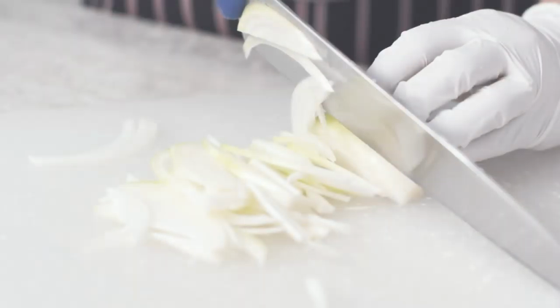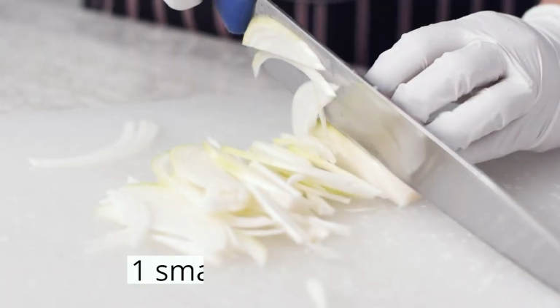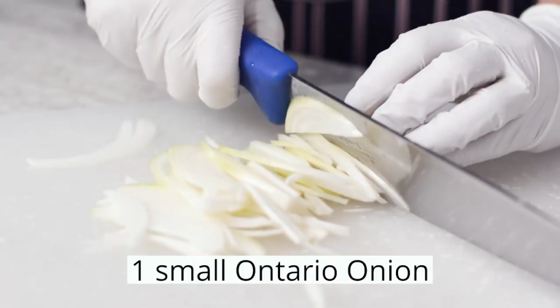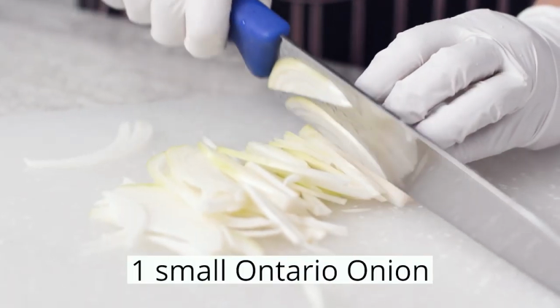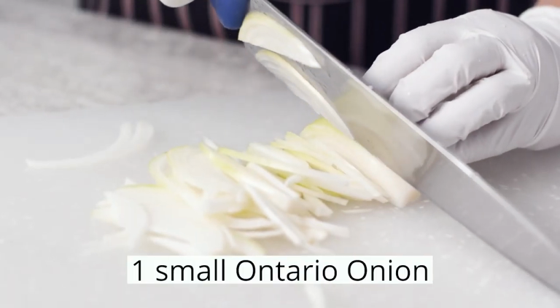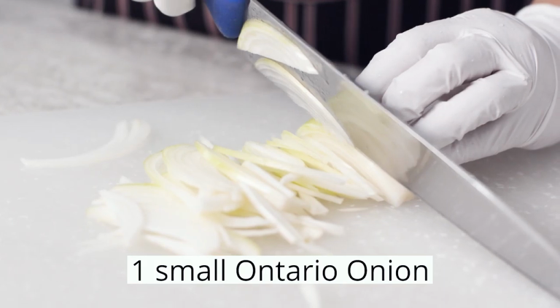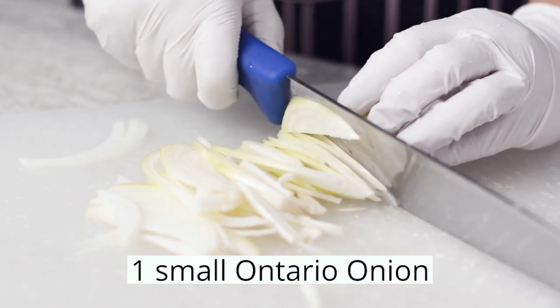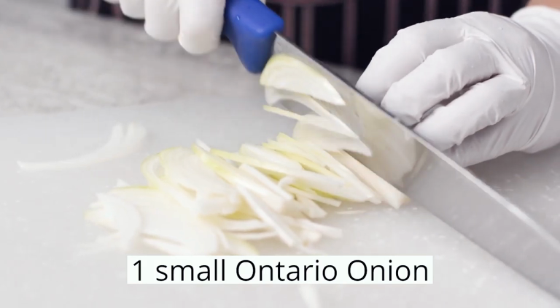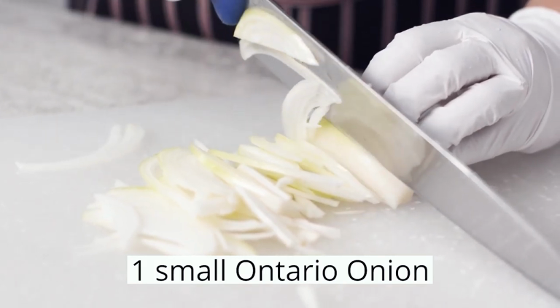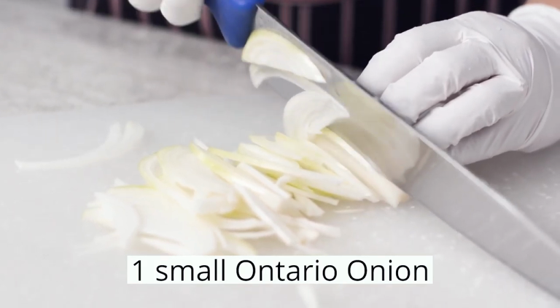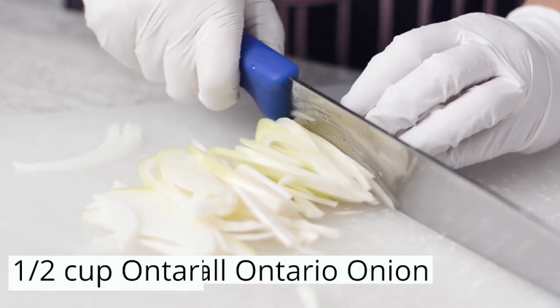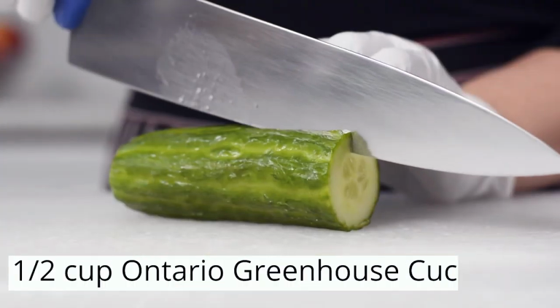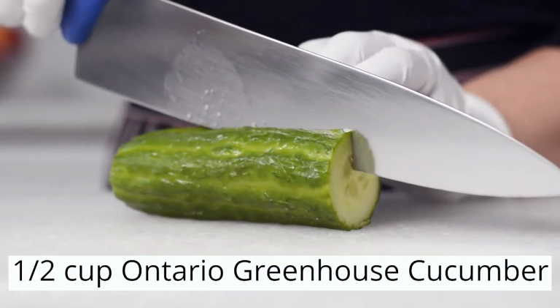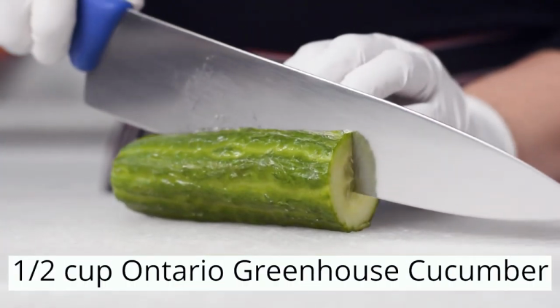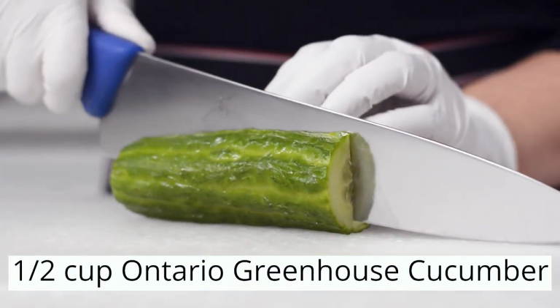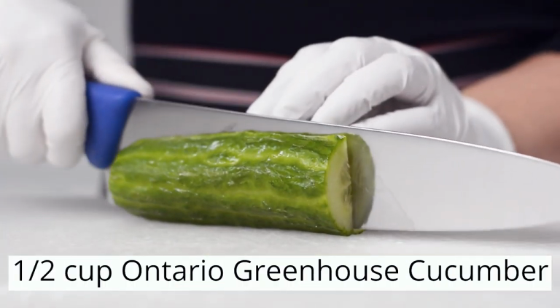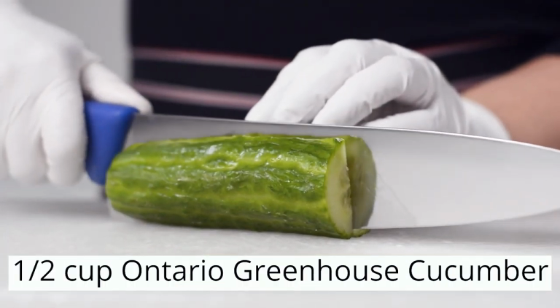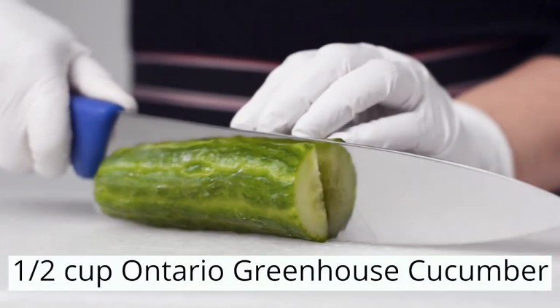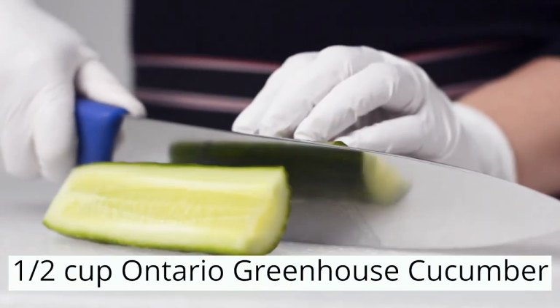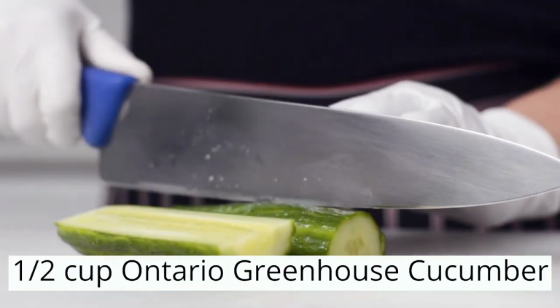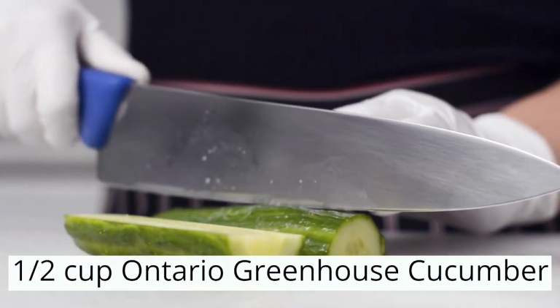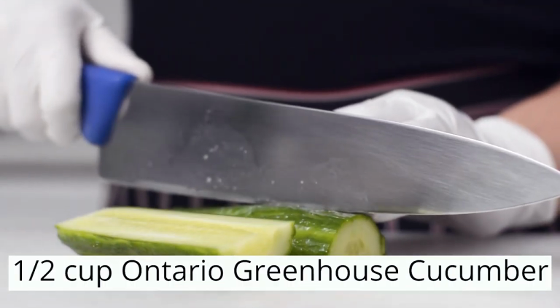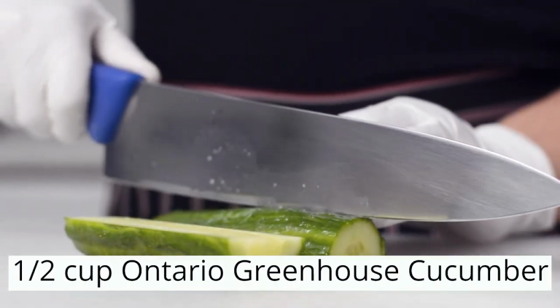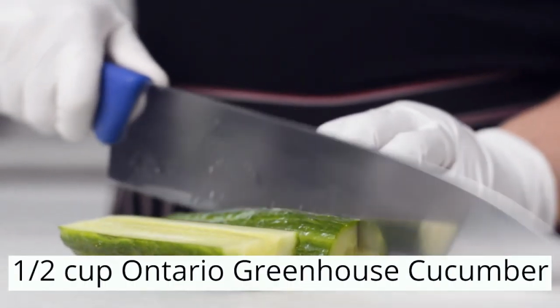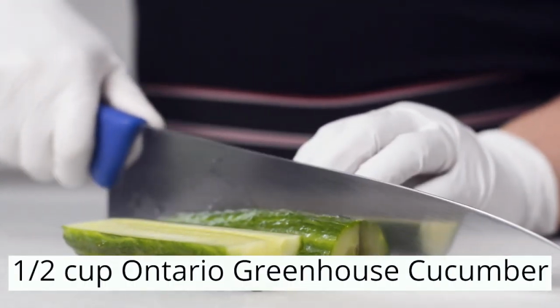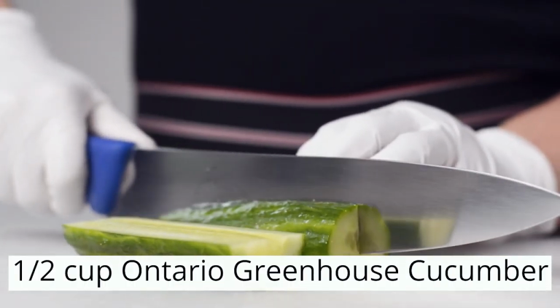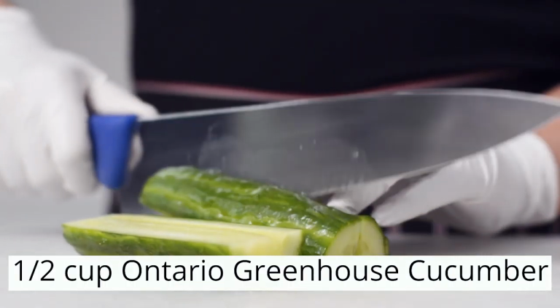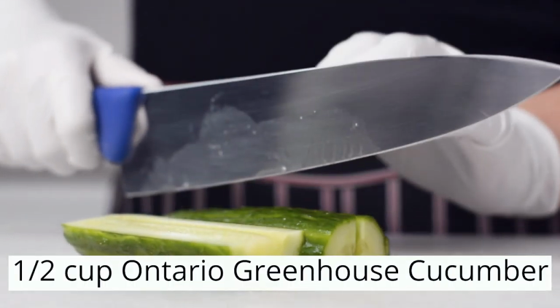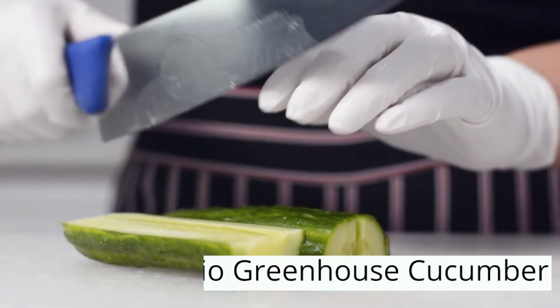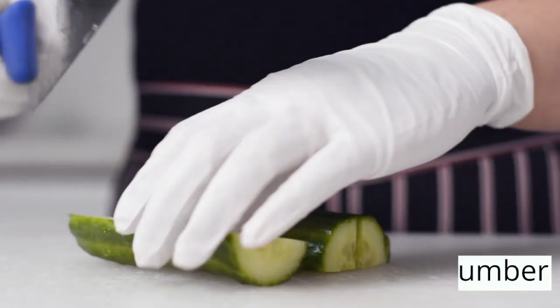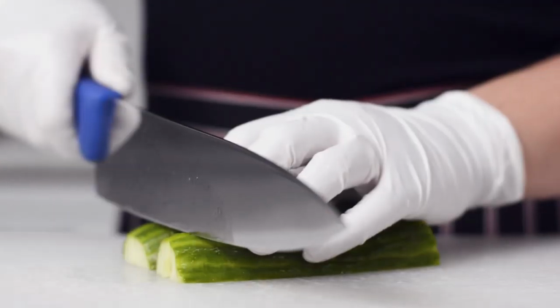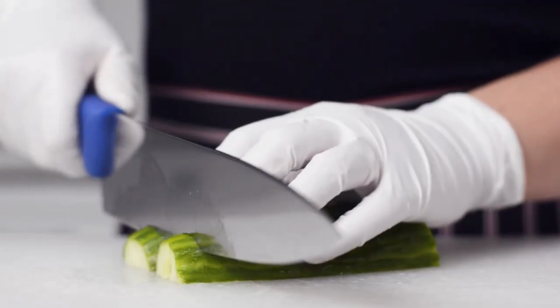We'll first prepare our vegetables. Slice your Ontario onions and chop your greenhouse vegetables into bite-sized pieces.